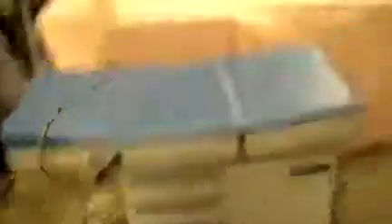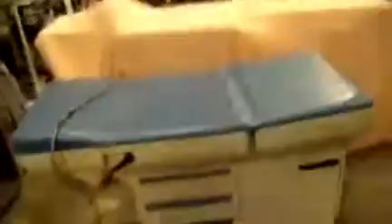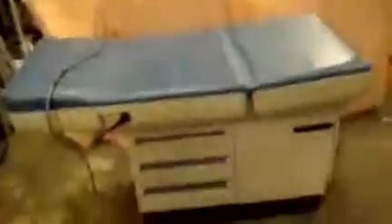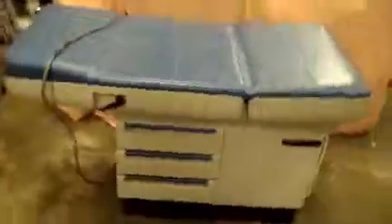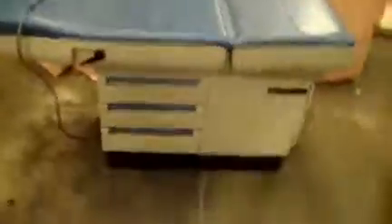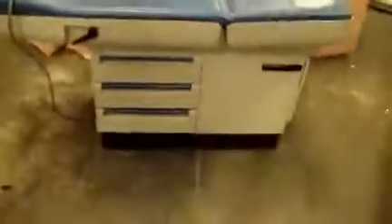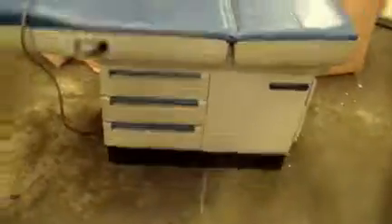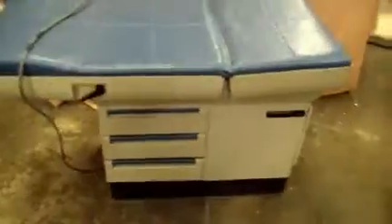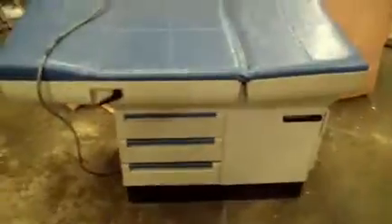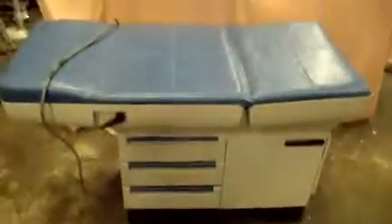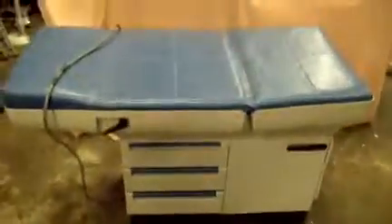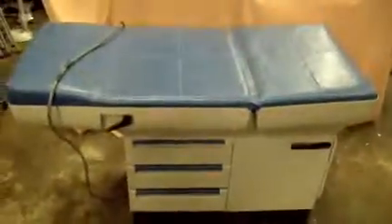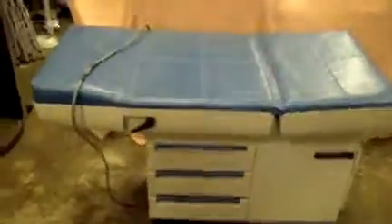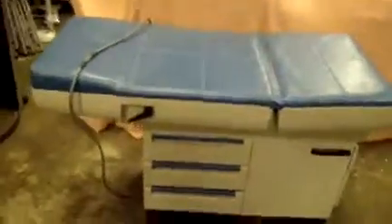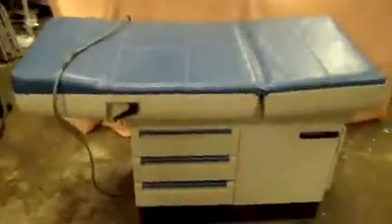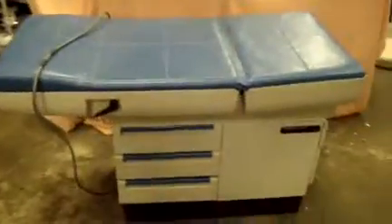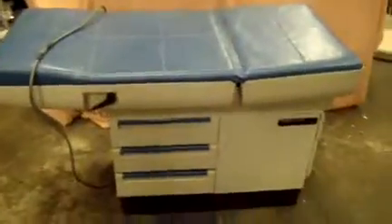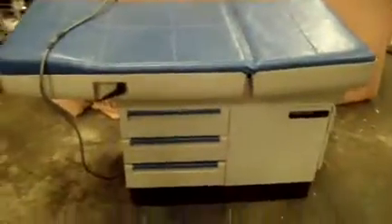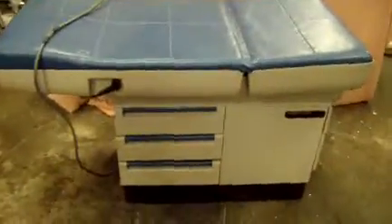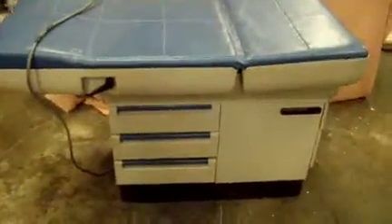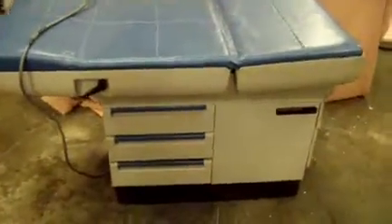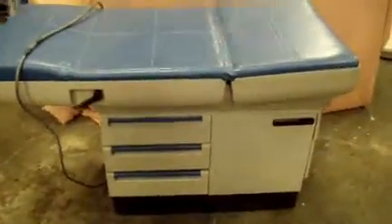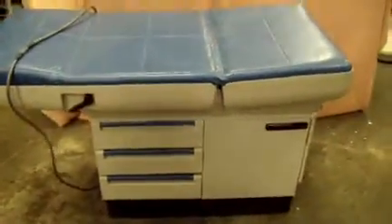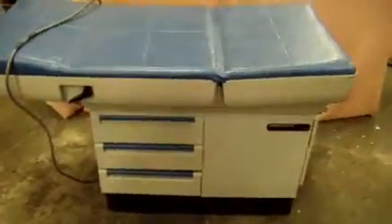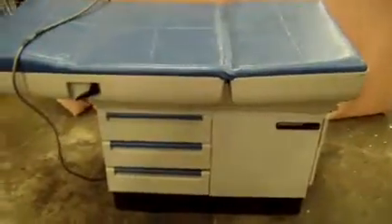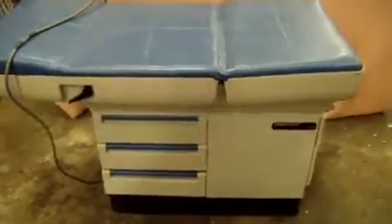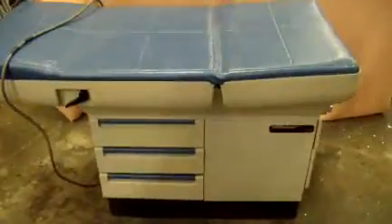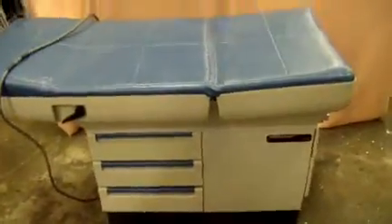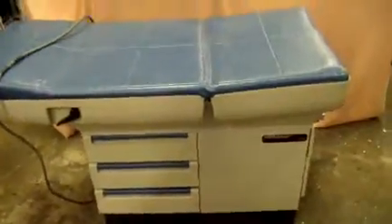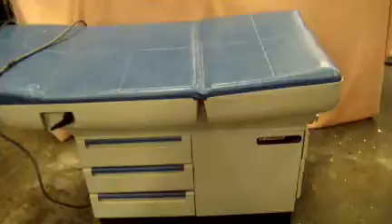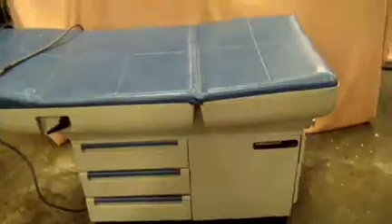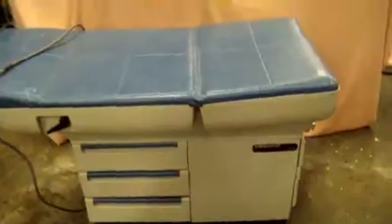It's DCSP Medical on the warehouse again, looking at a mid-mark 404 exam table.